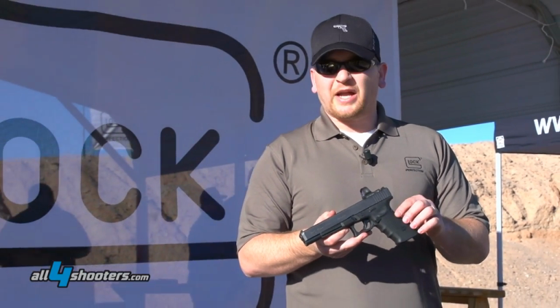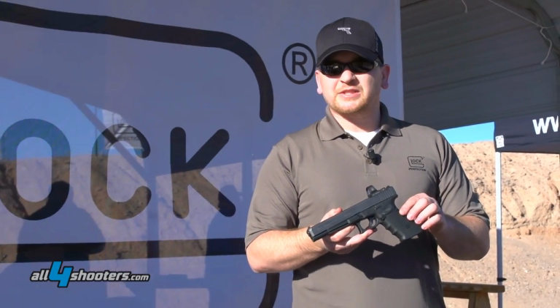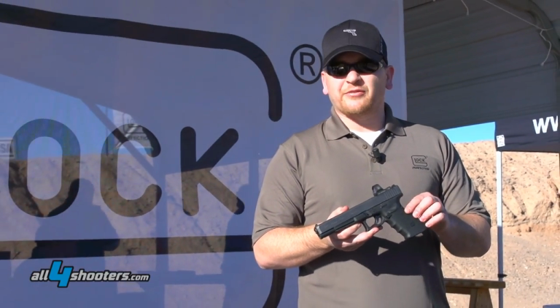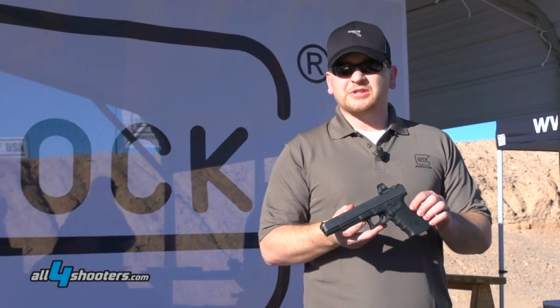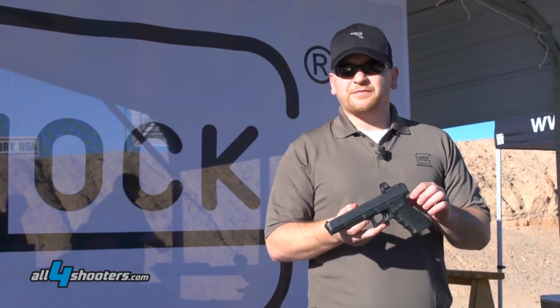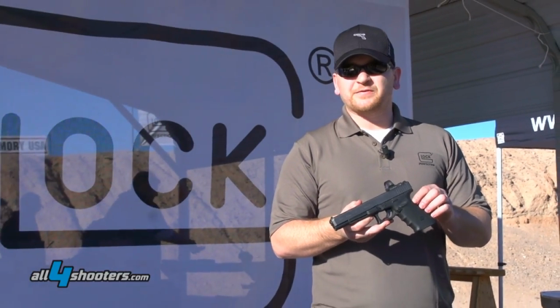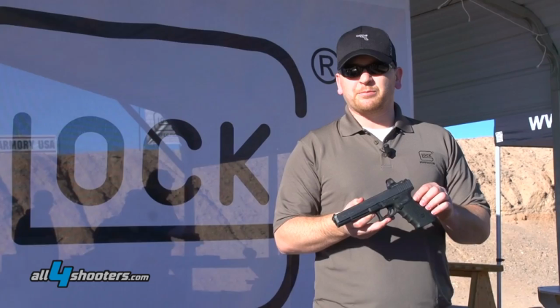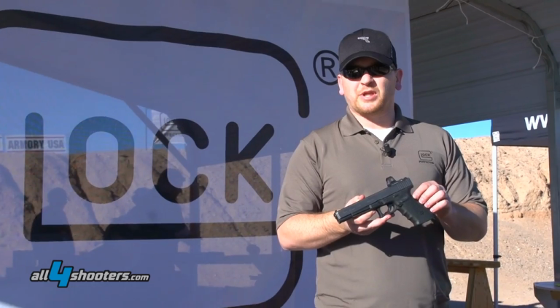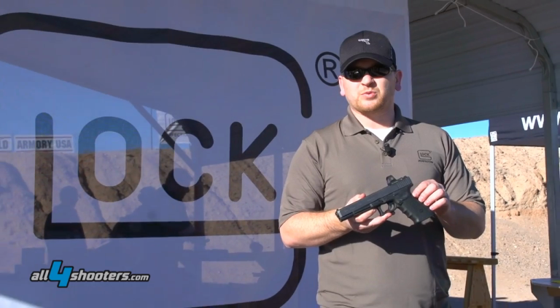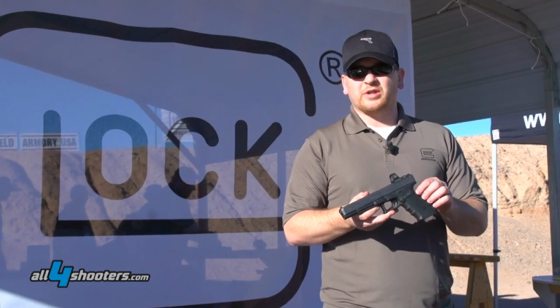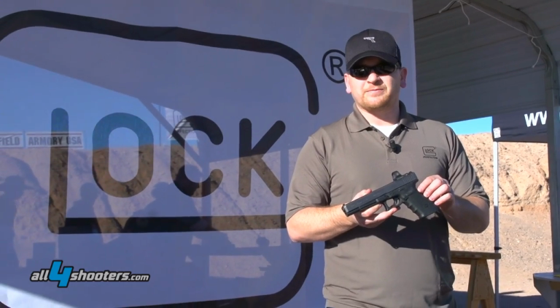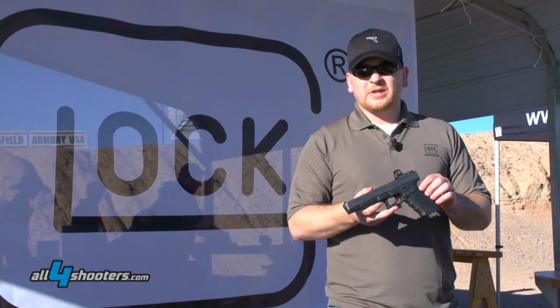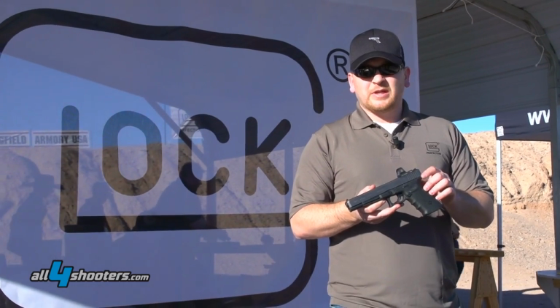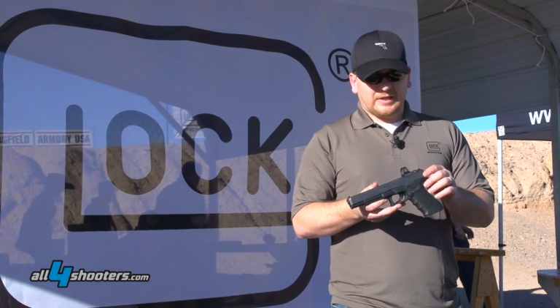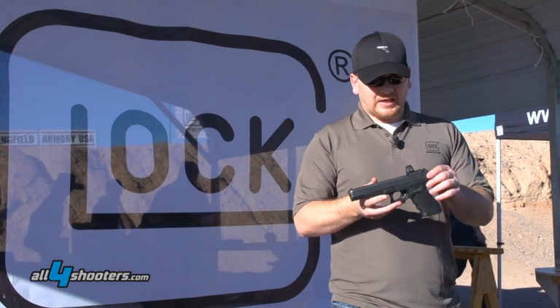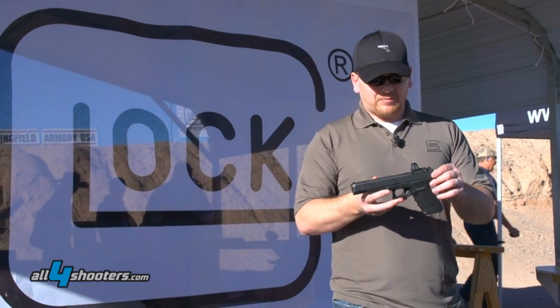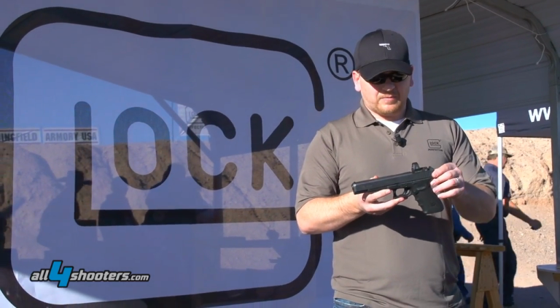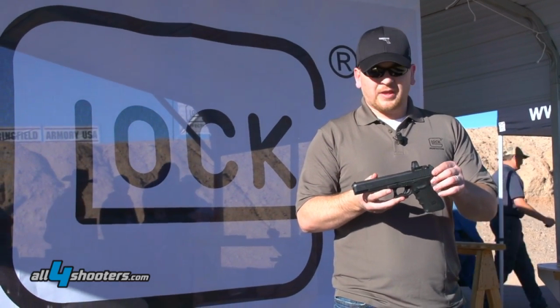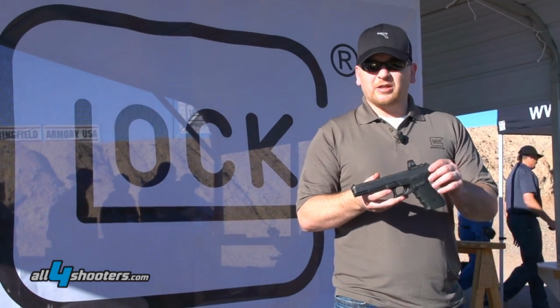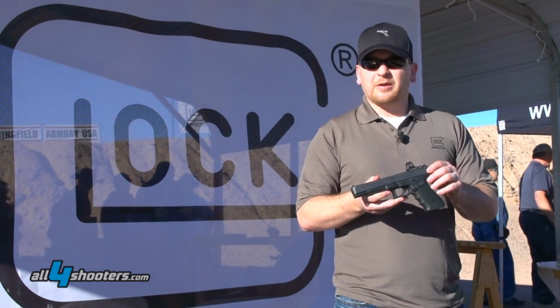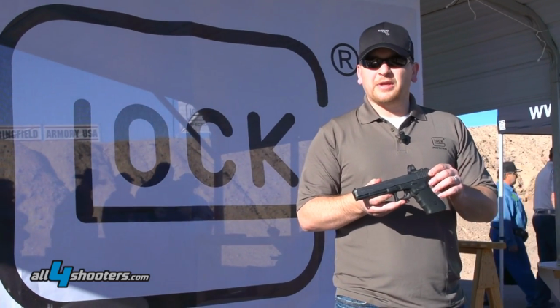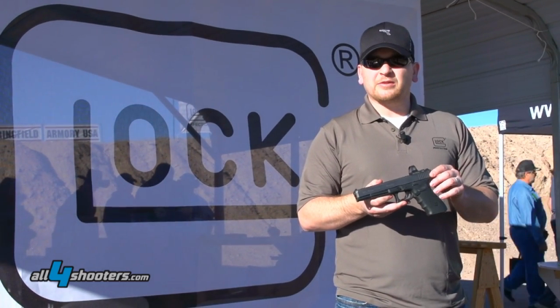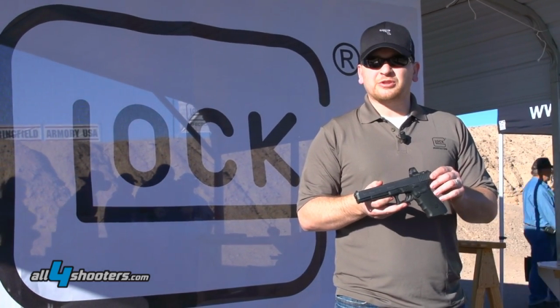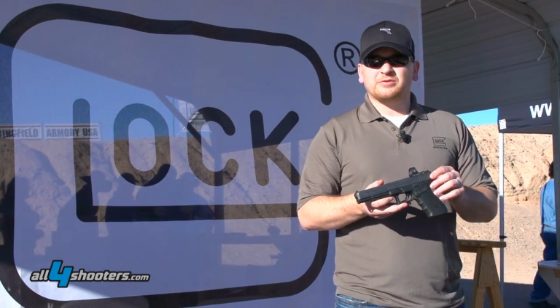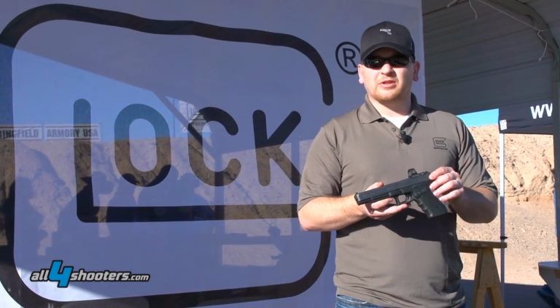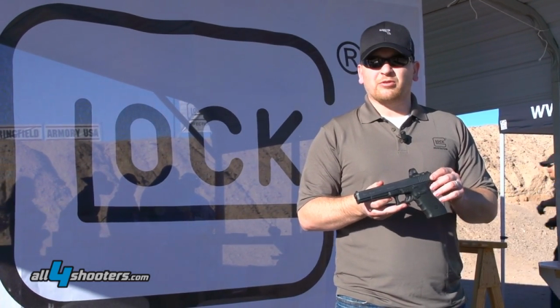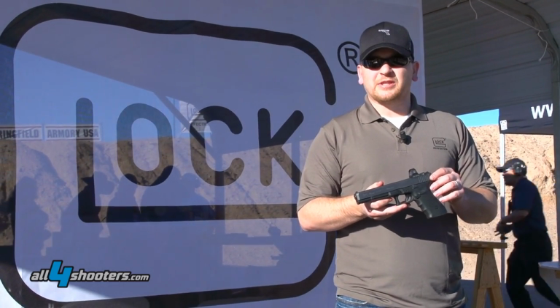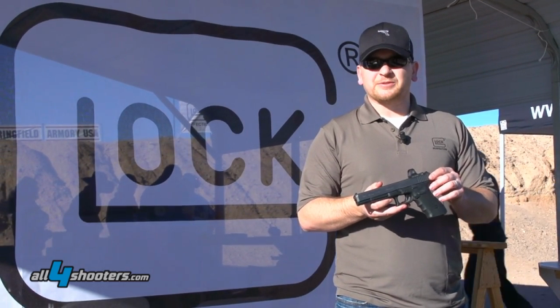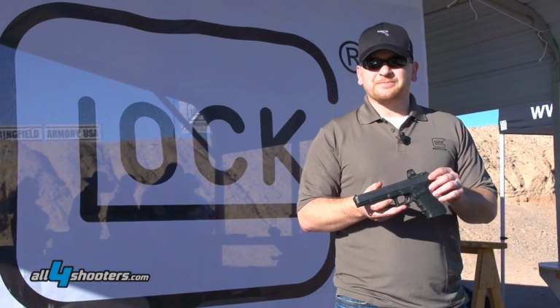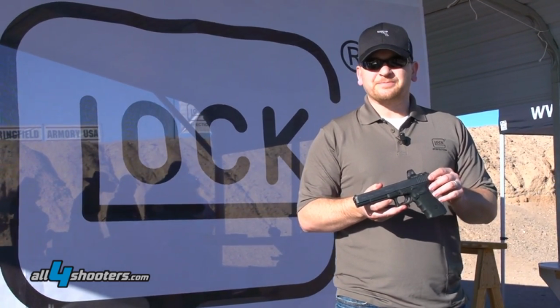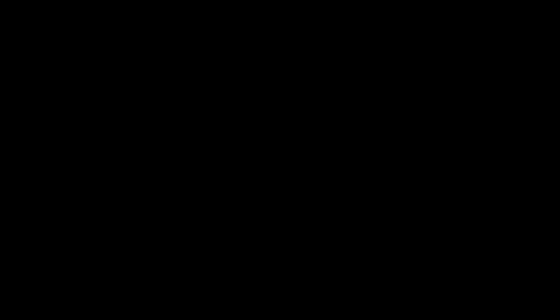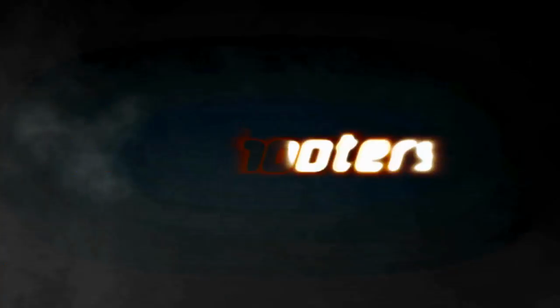Capacity on this is 15 plus one and it'll be out soon to local dealers.